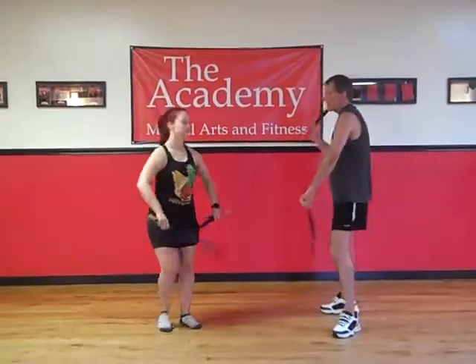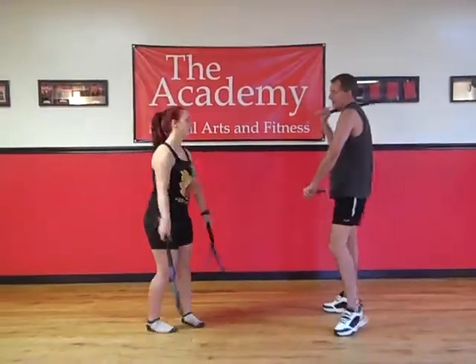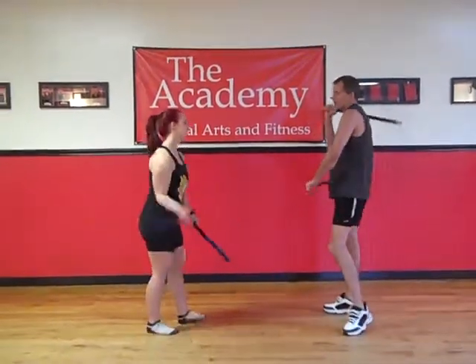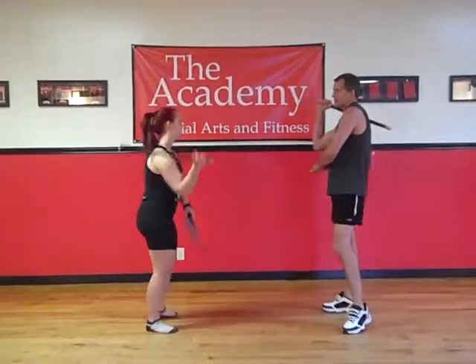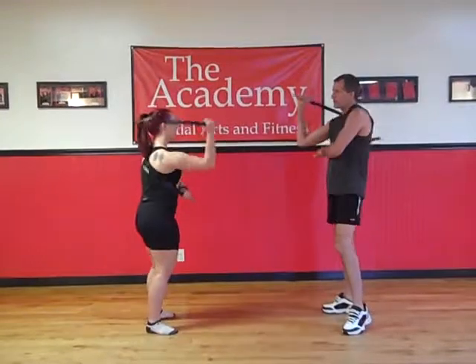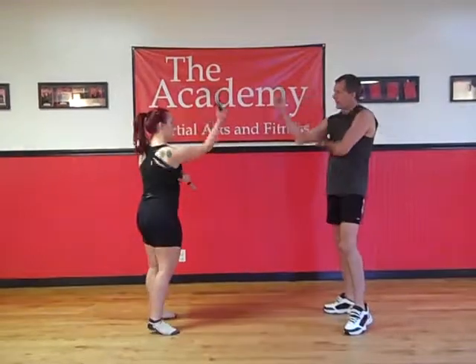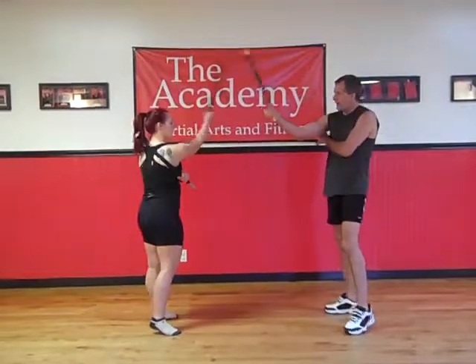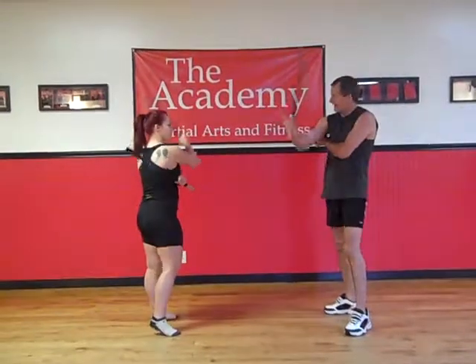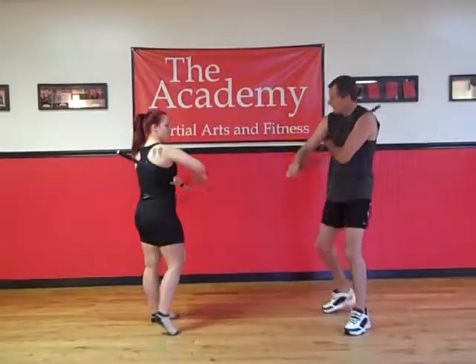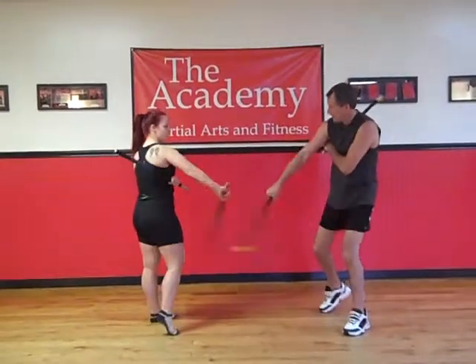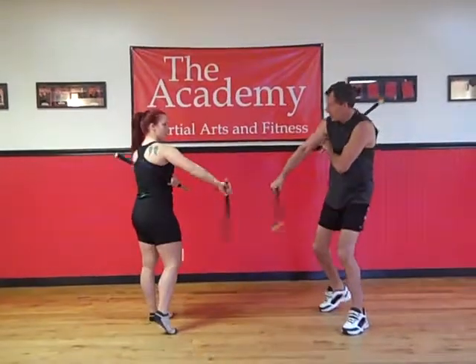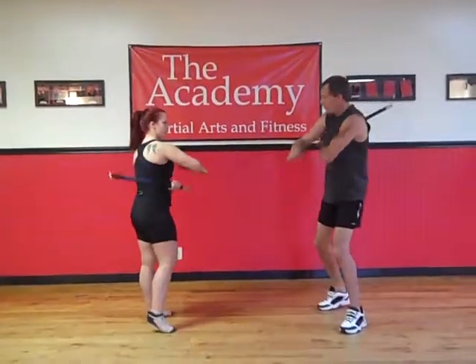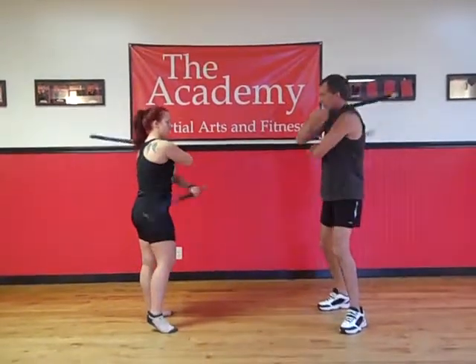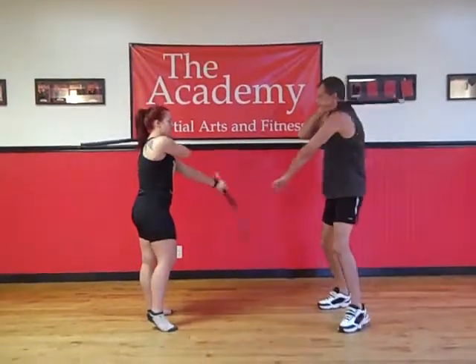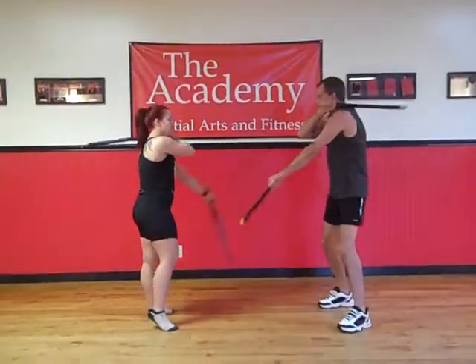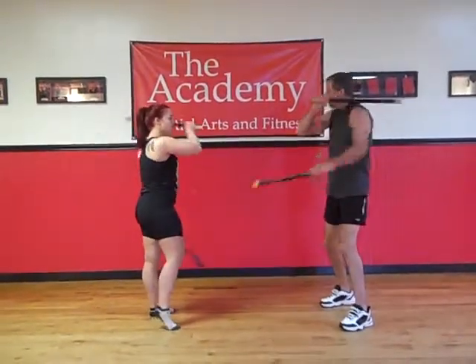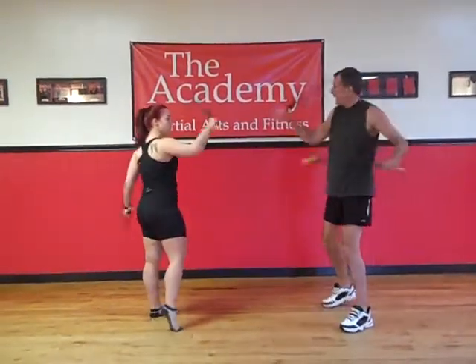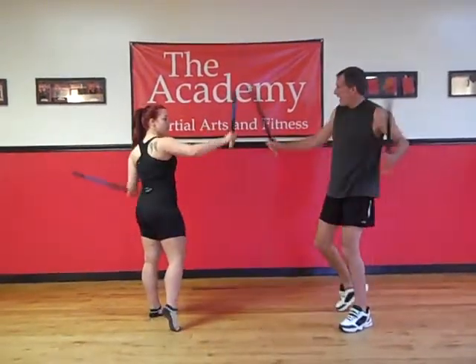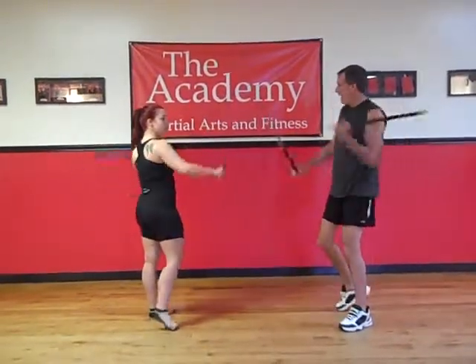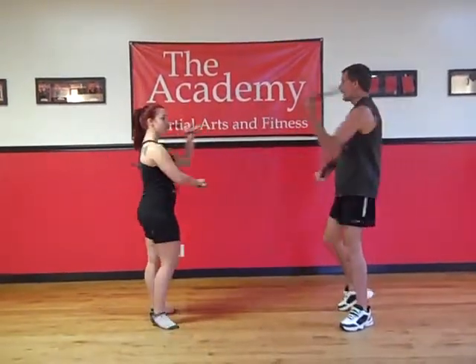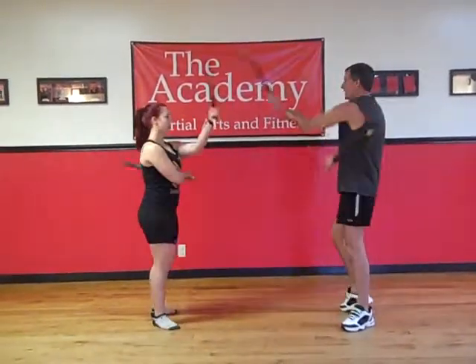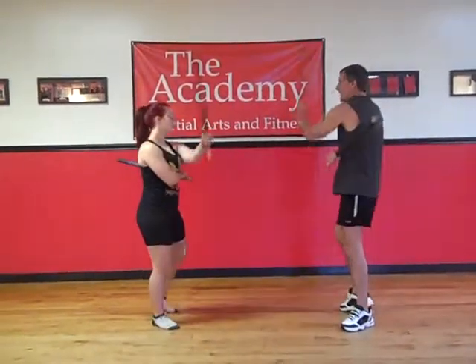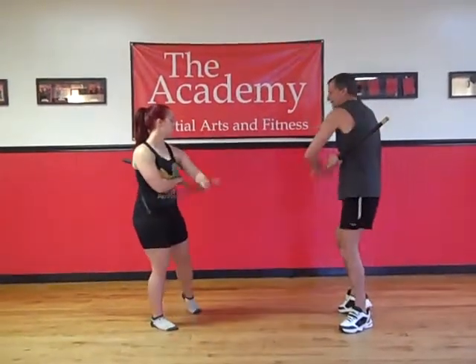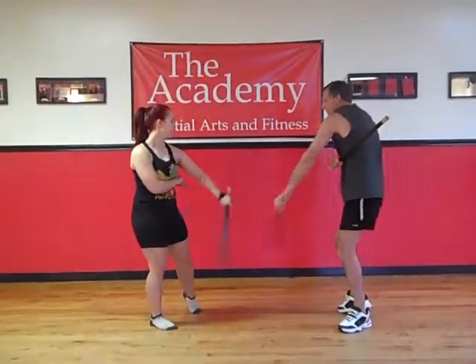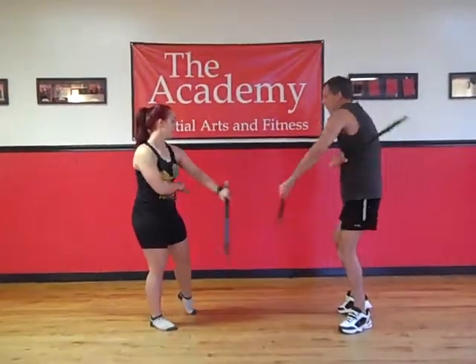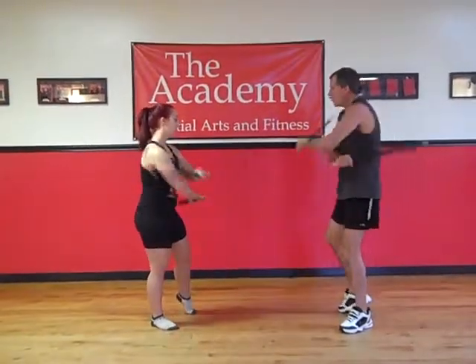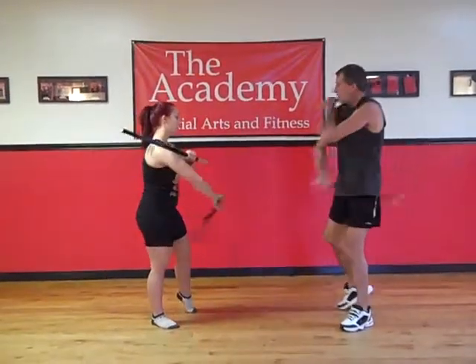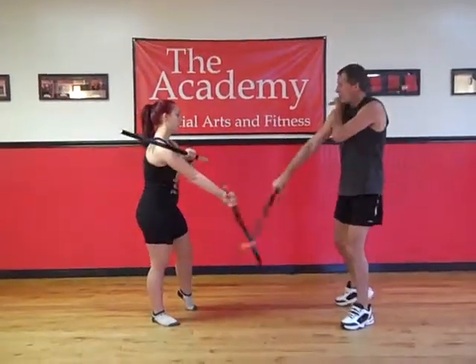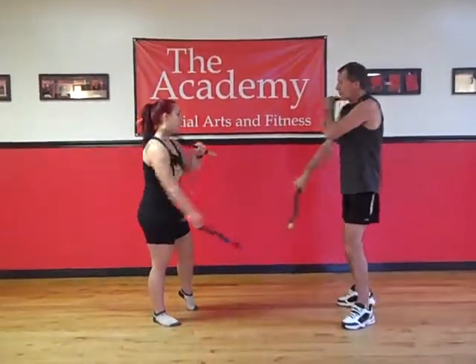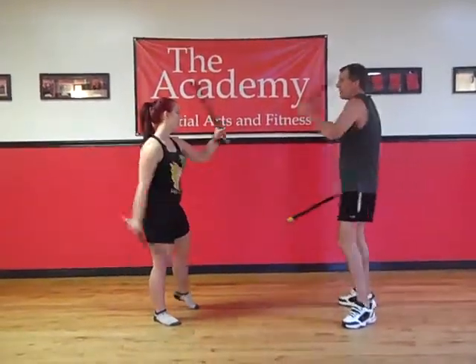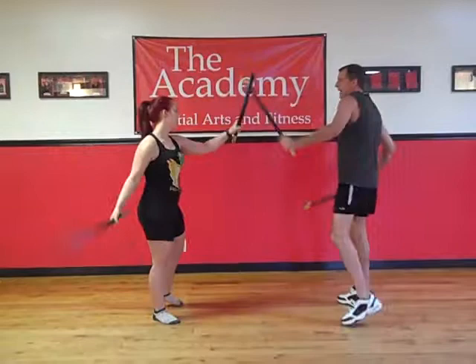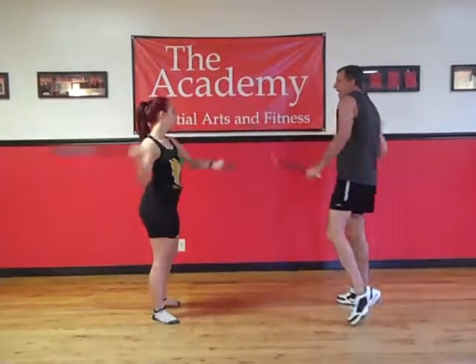This is going to go high, low, low, high, high, low, low, high.